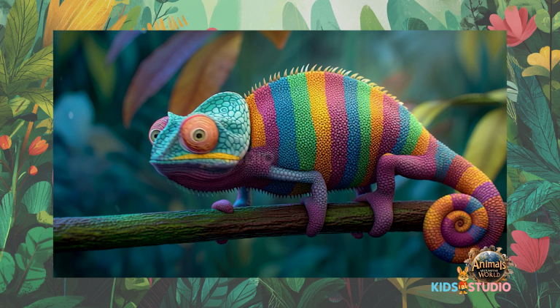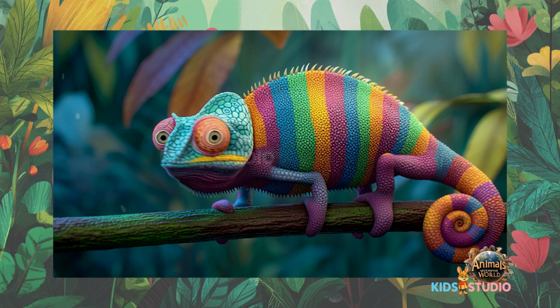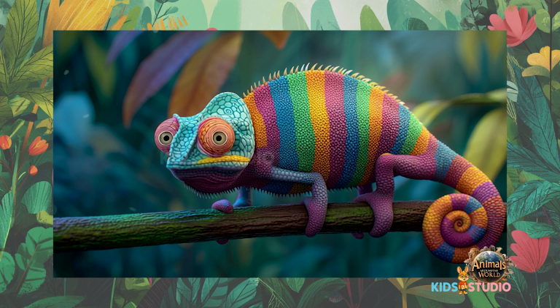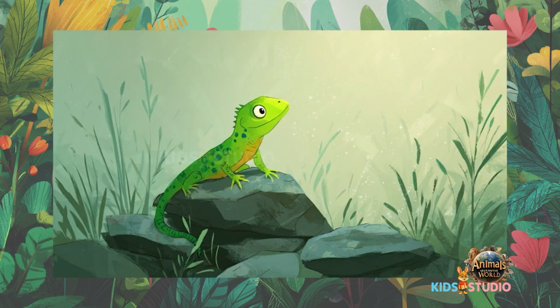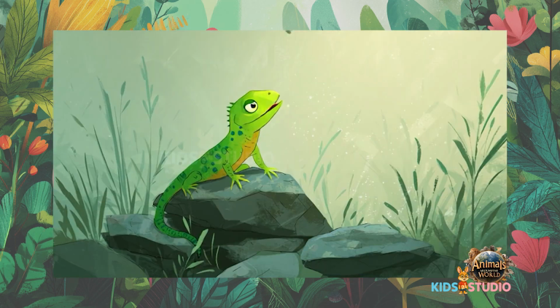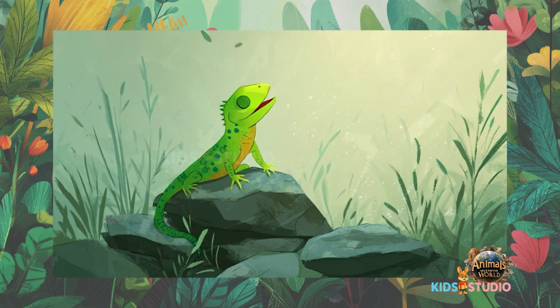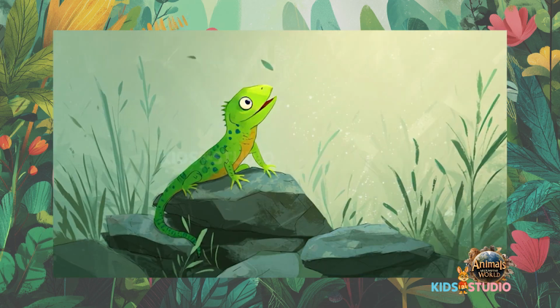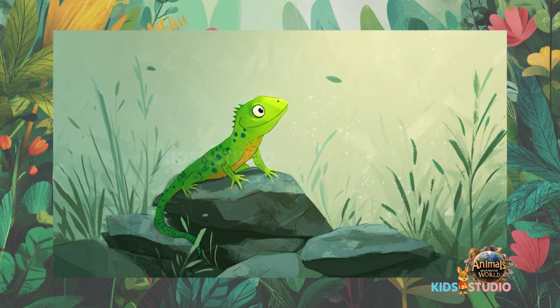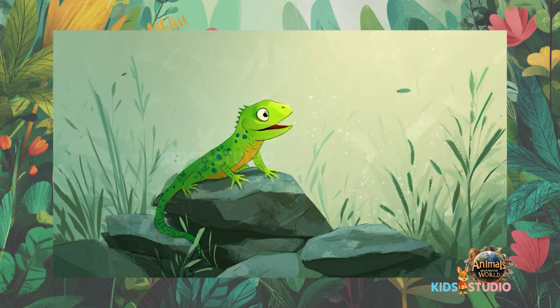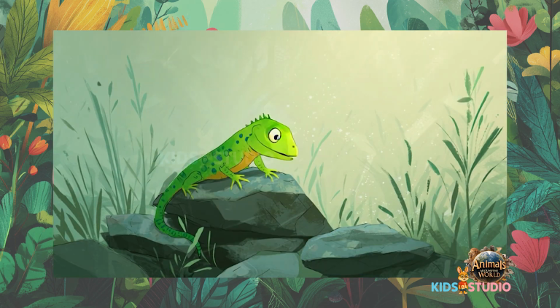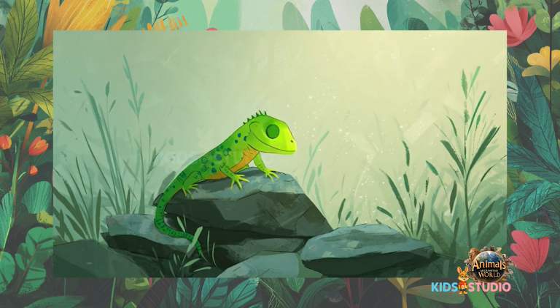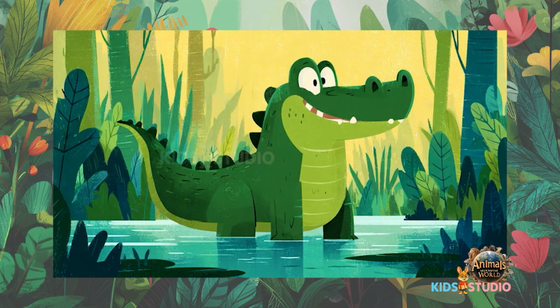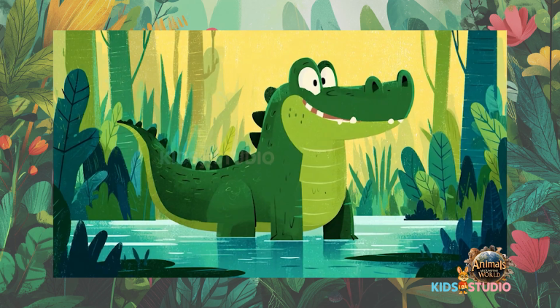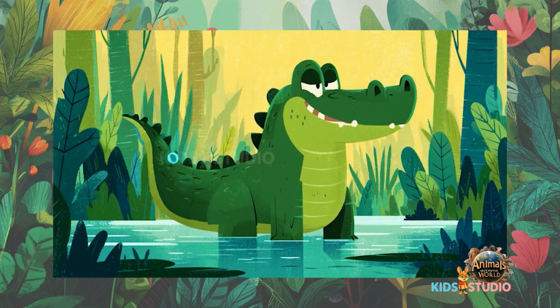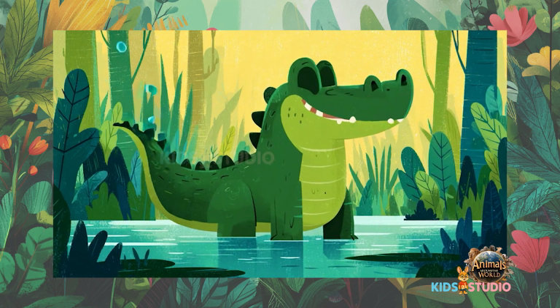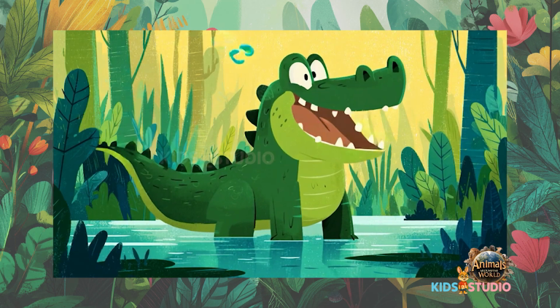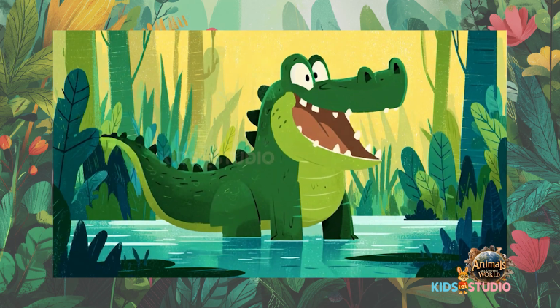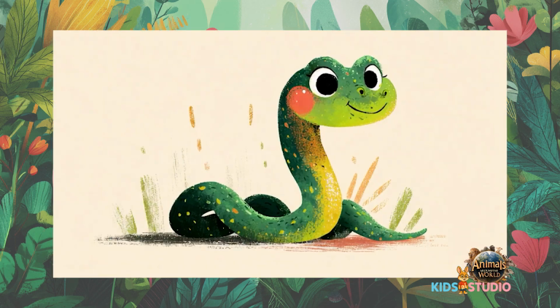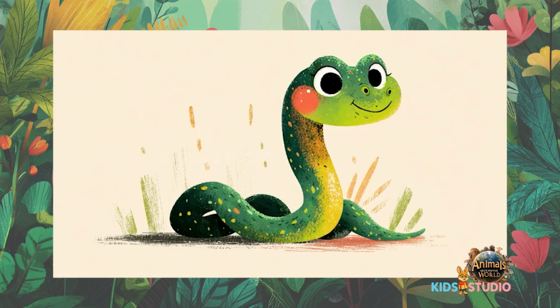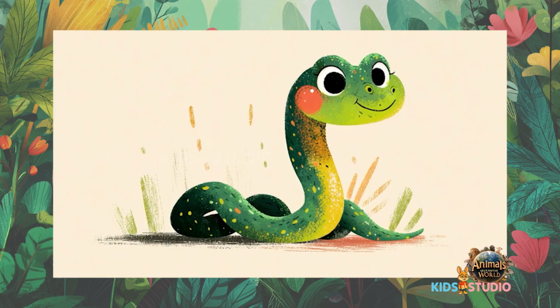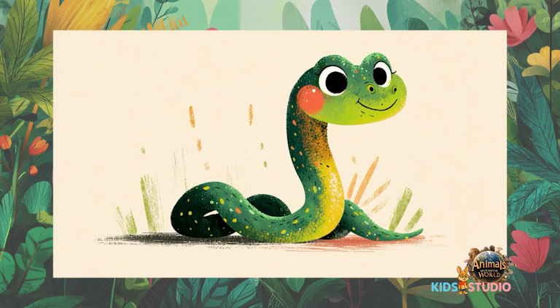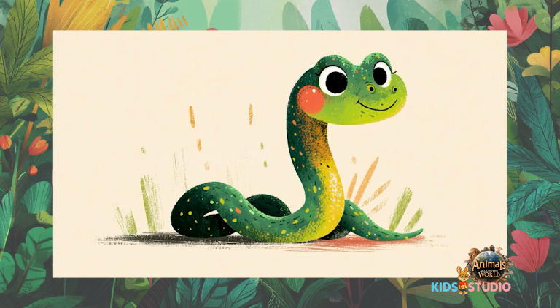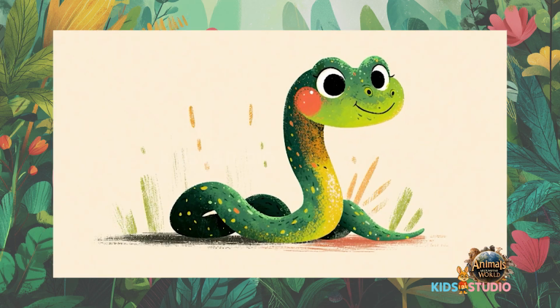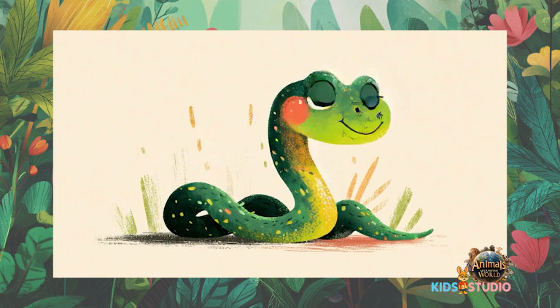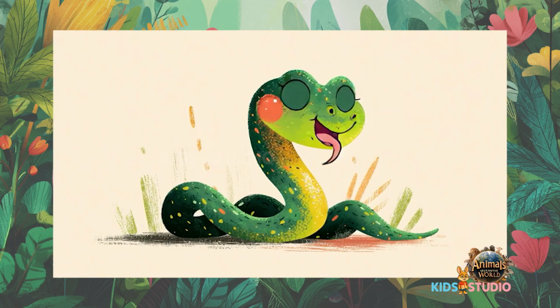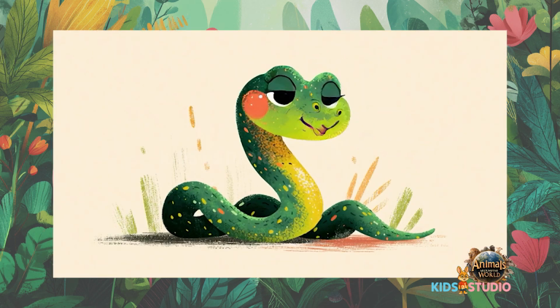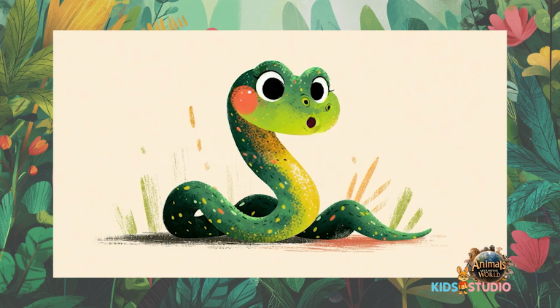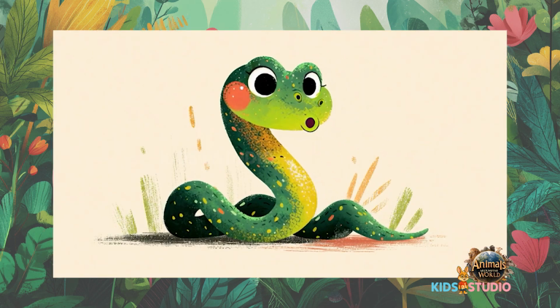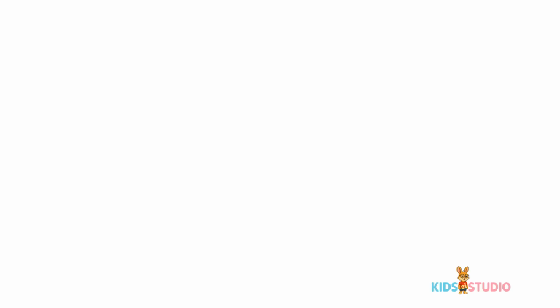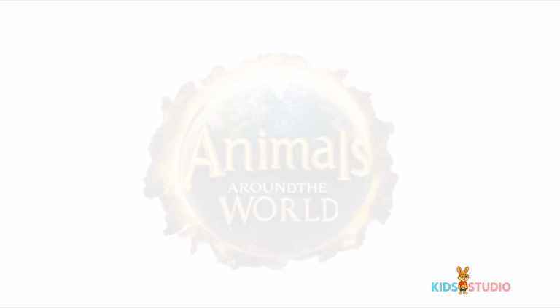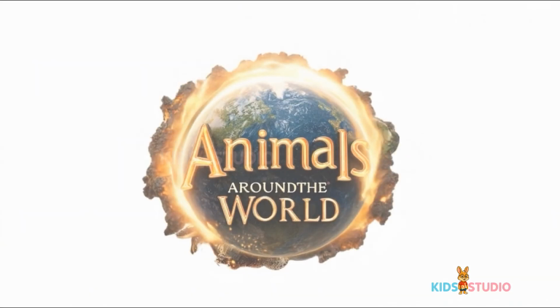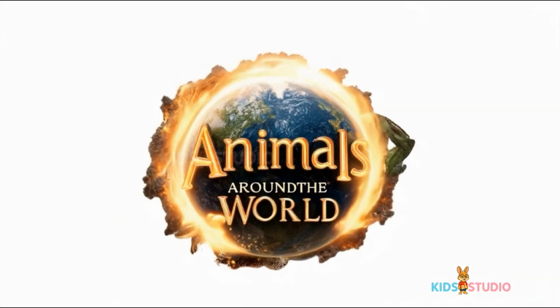Reptiles are amazing! Which one is your favorite reptile?